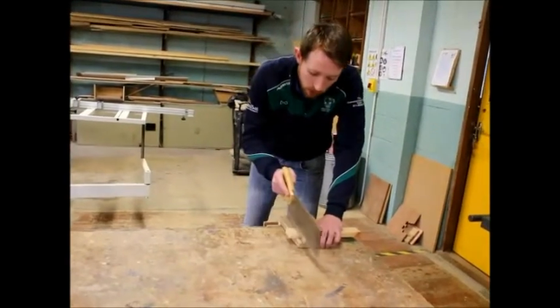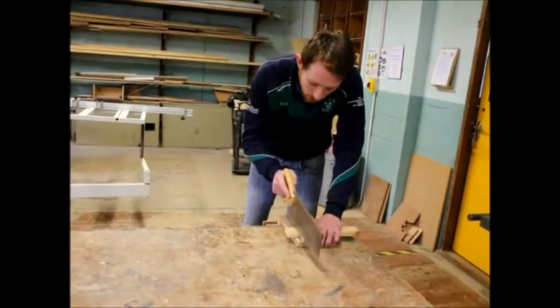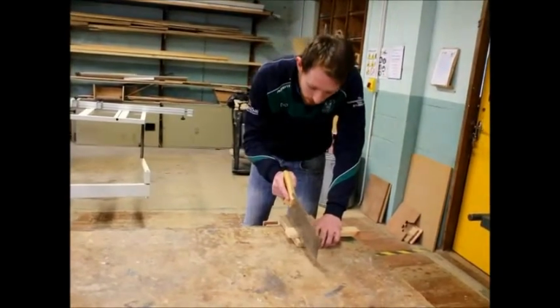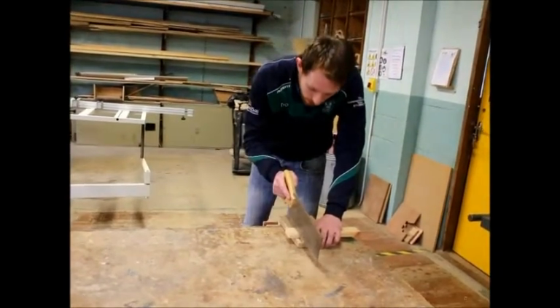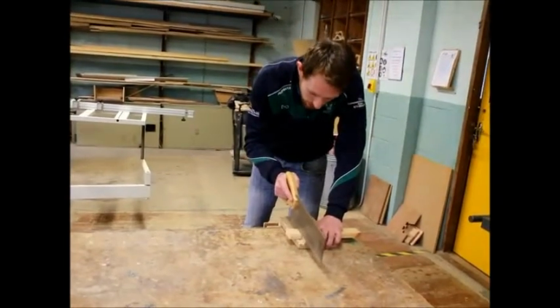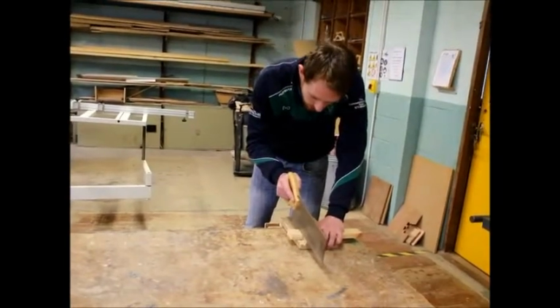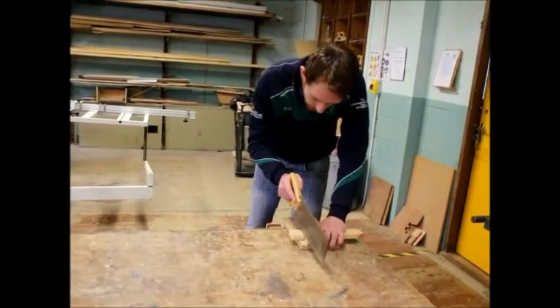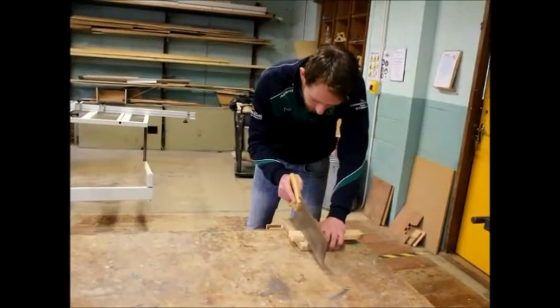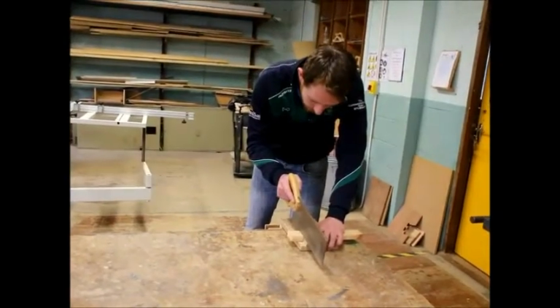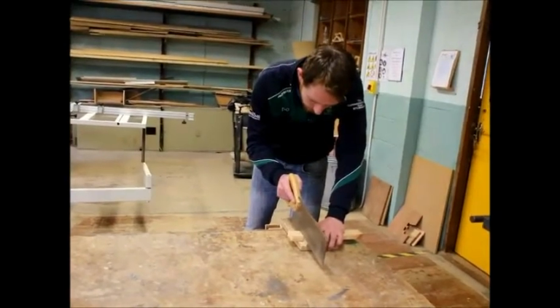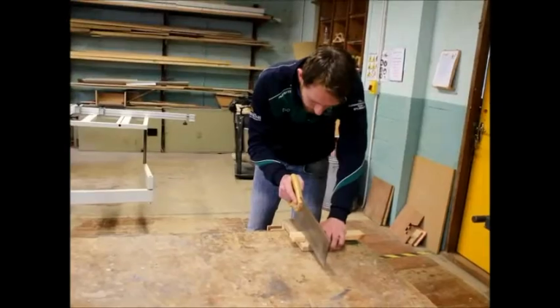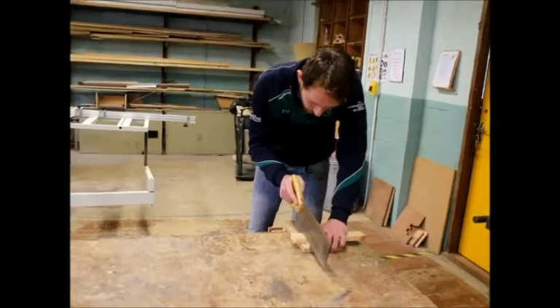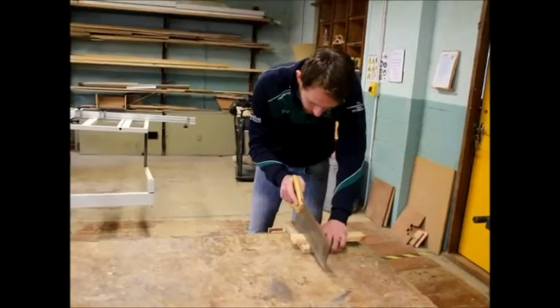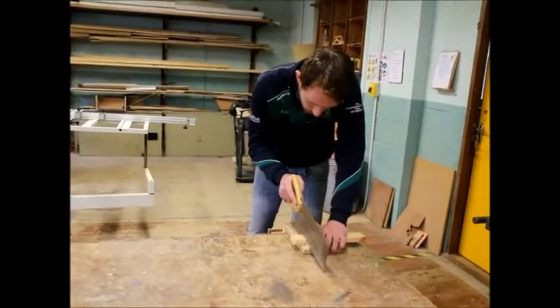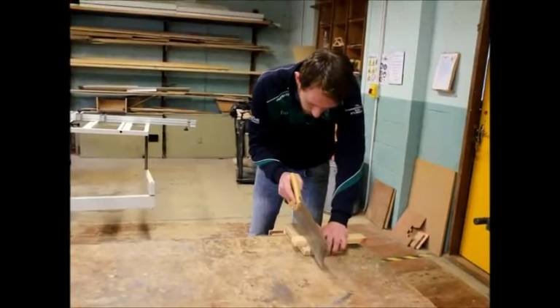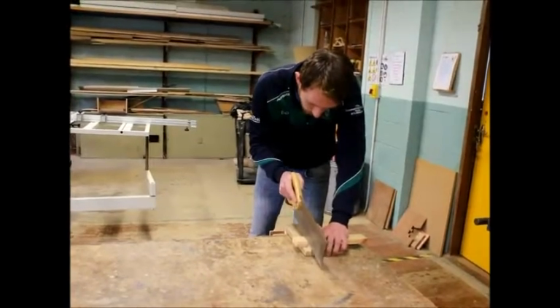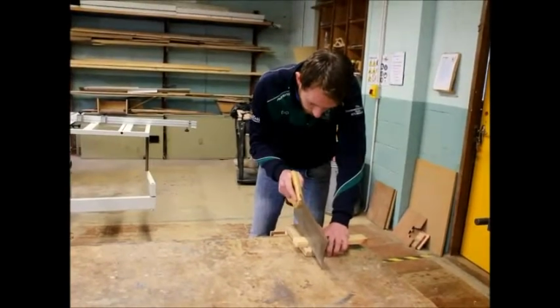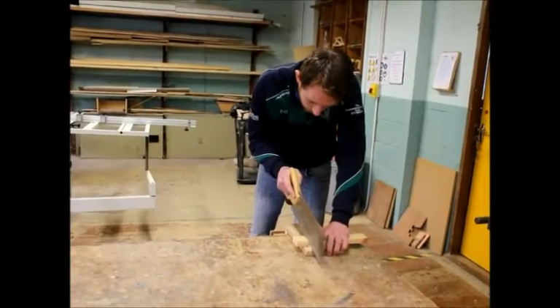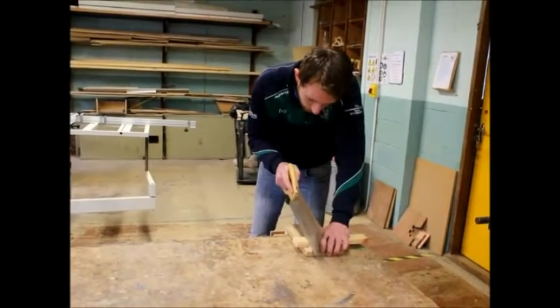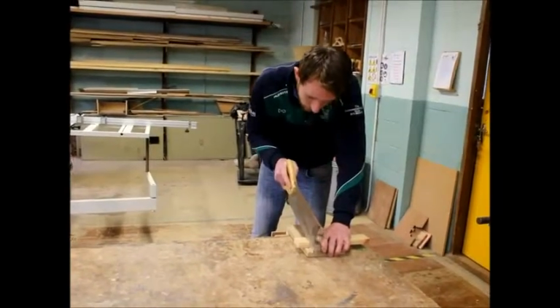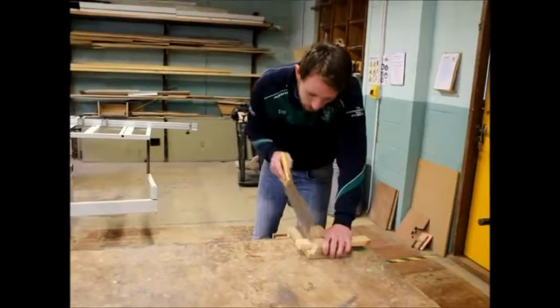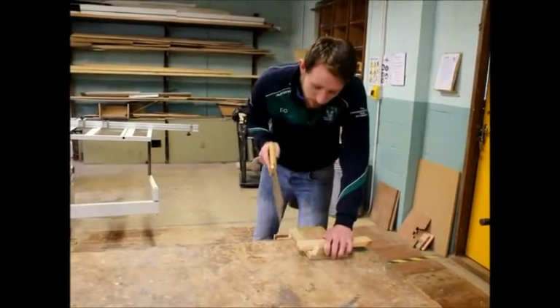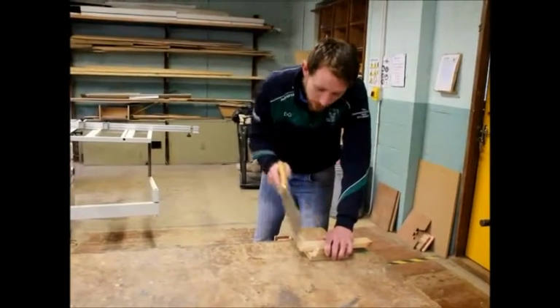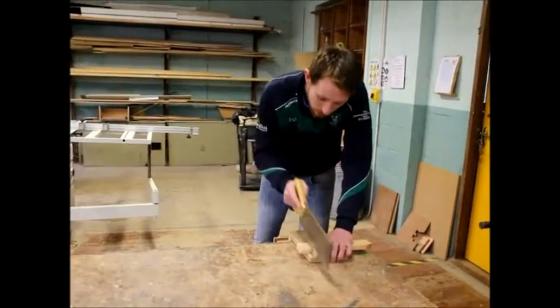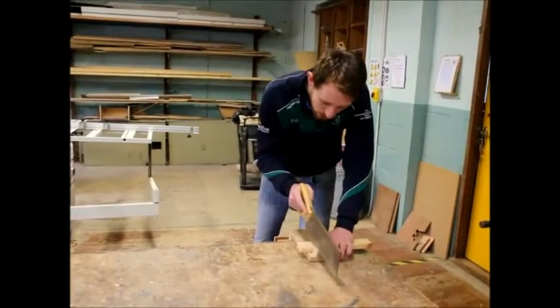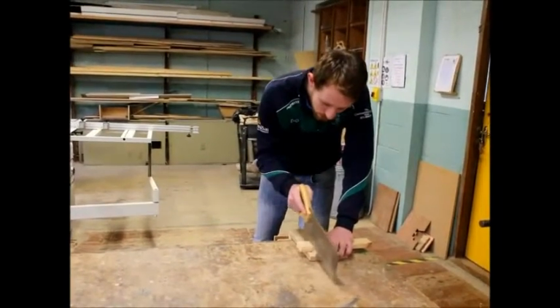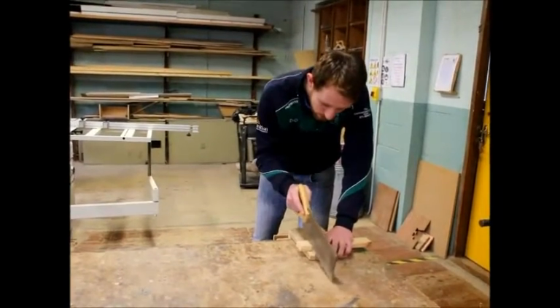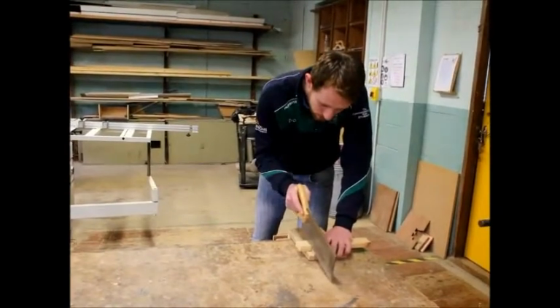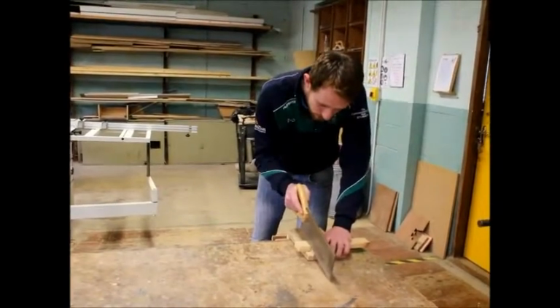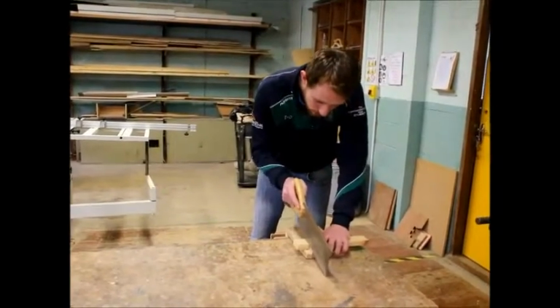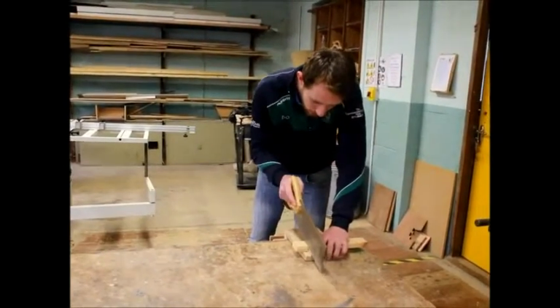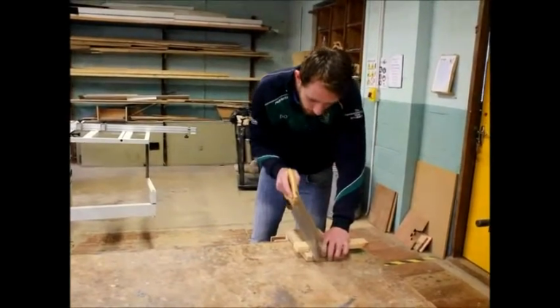What we're going to do is we're going to get our tenon saw, pull it back a few times just to get going.